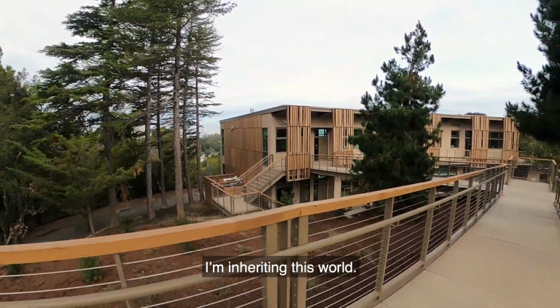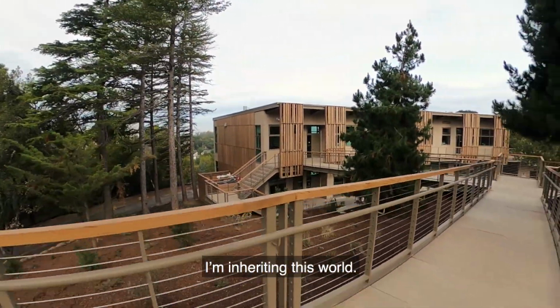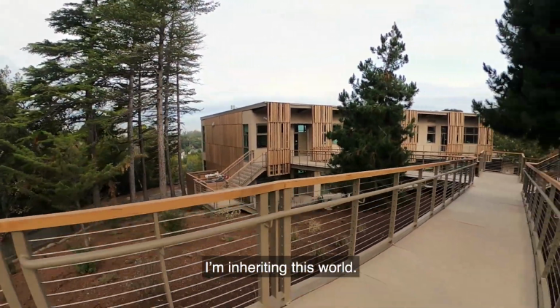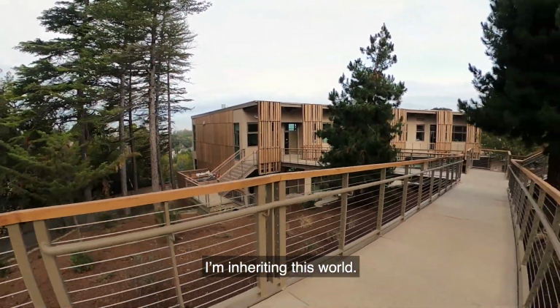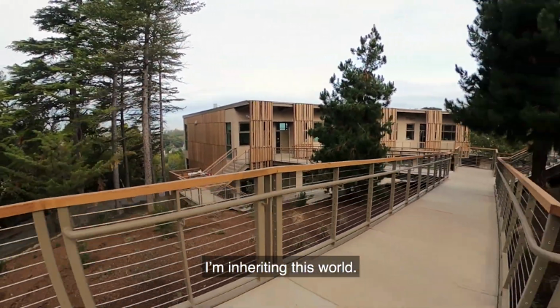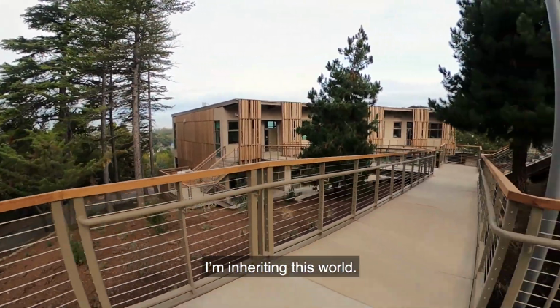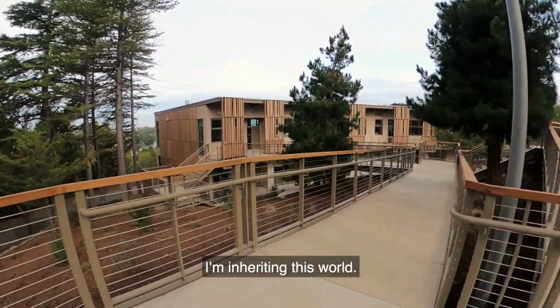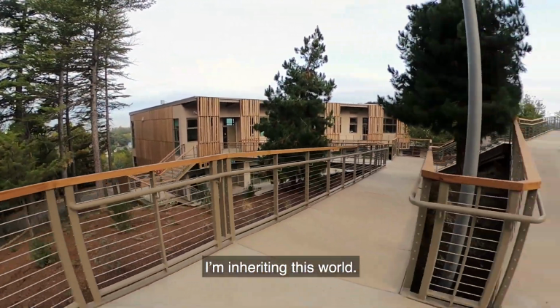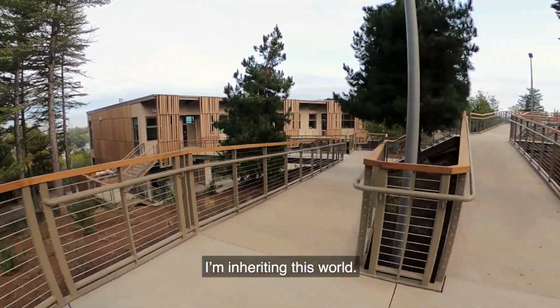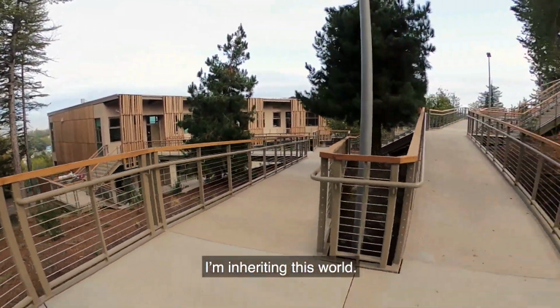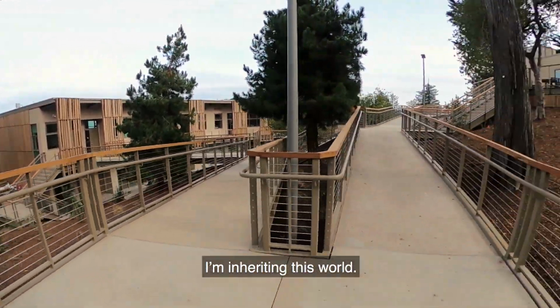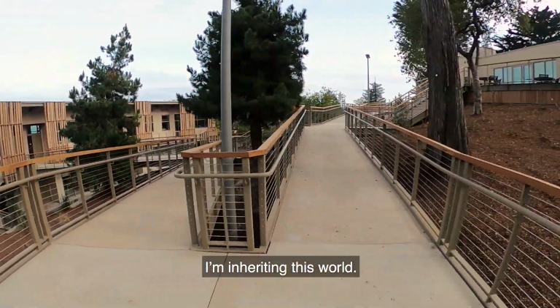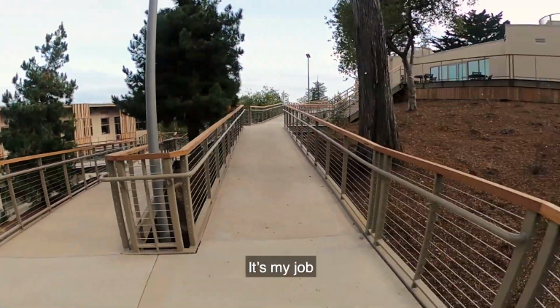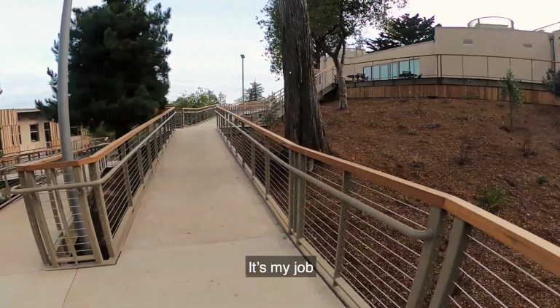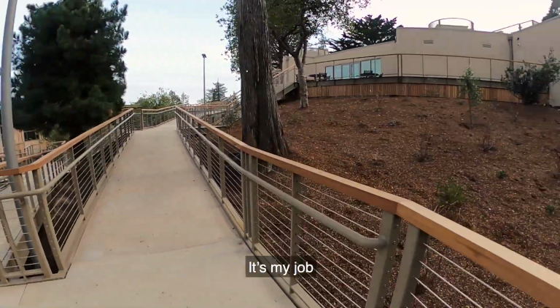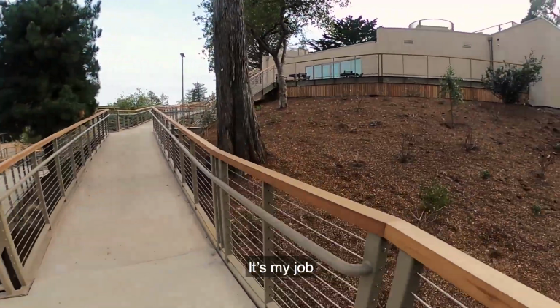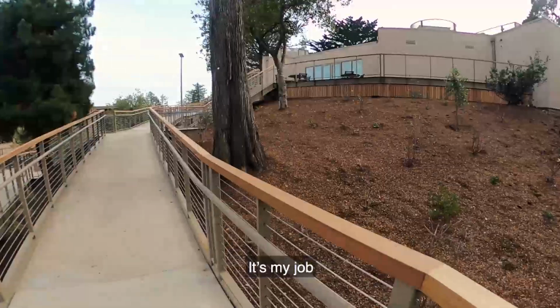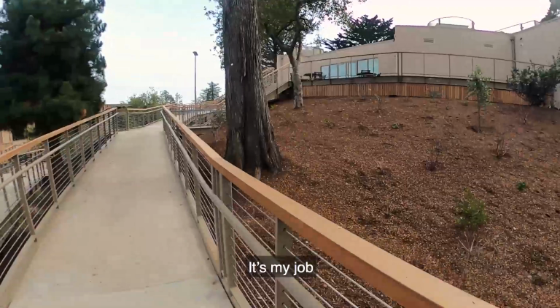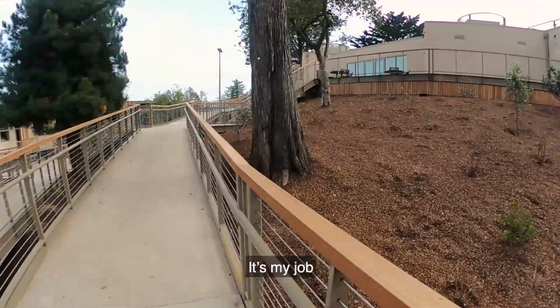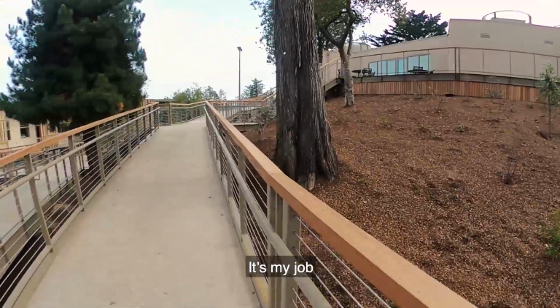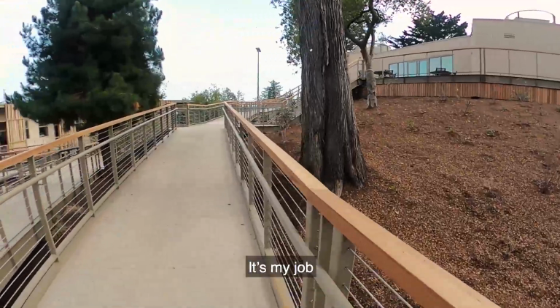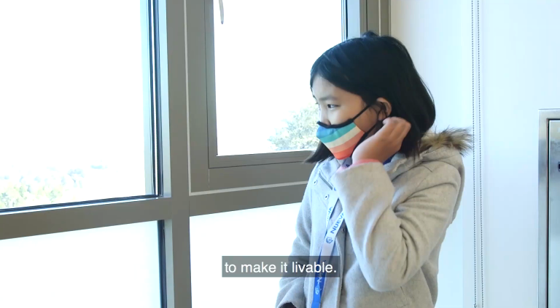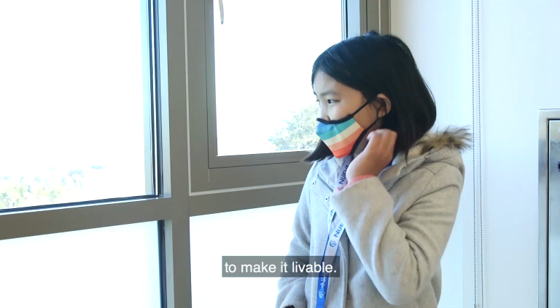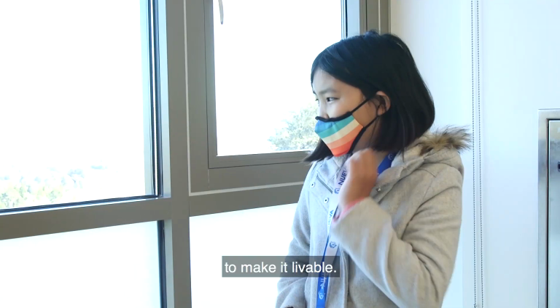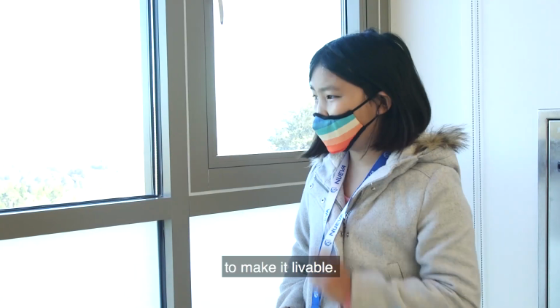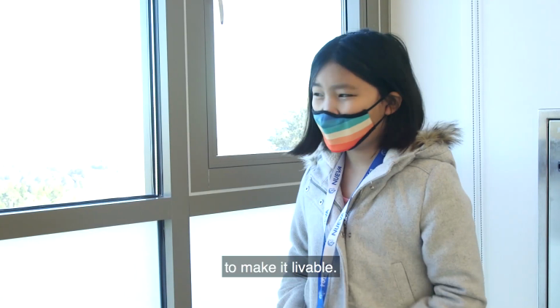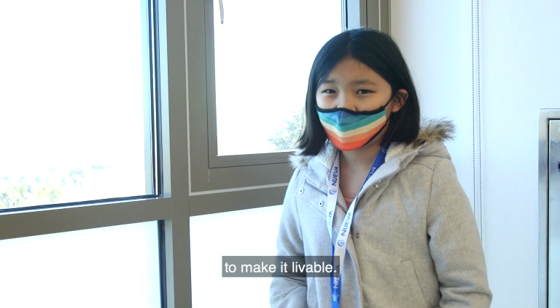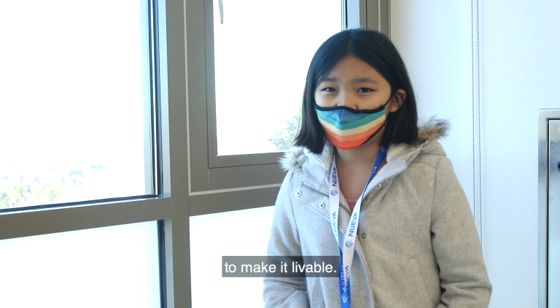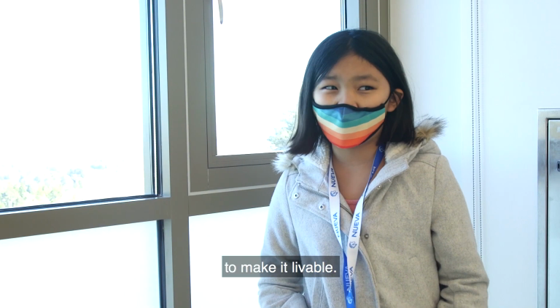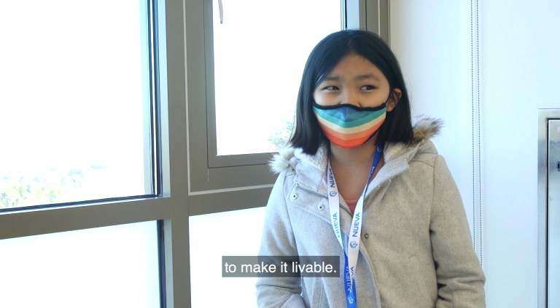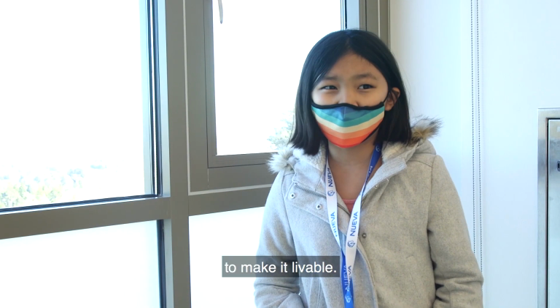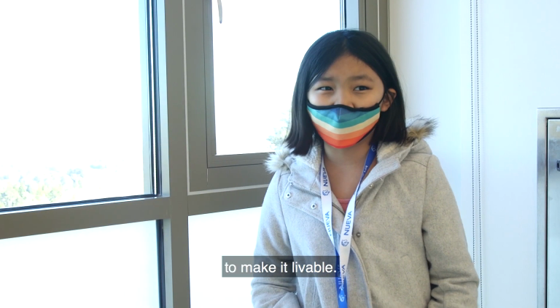I'm inheriting this world. It's my job to make it livable.